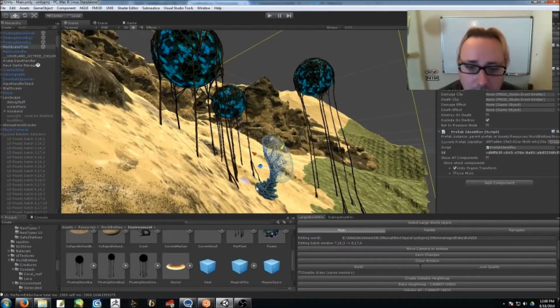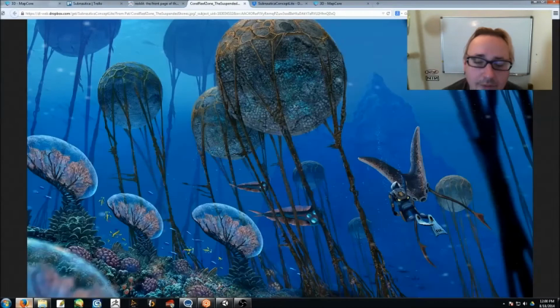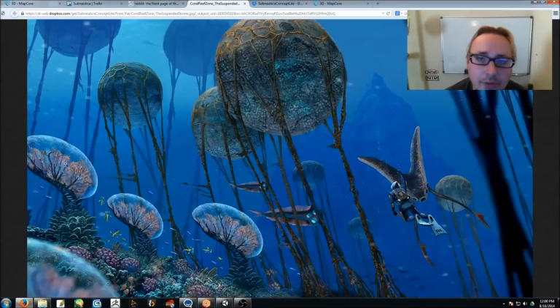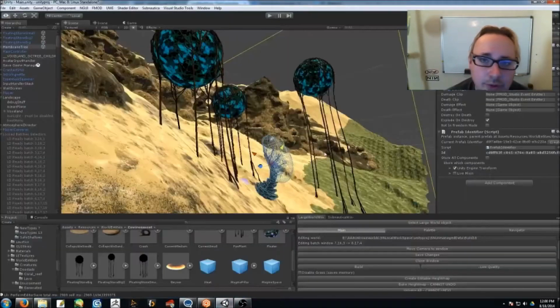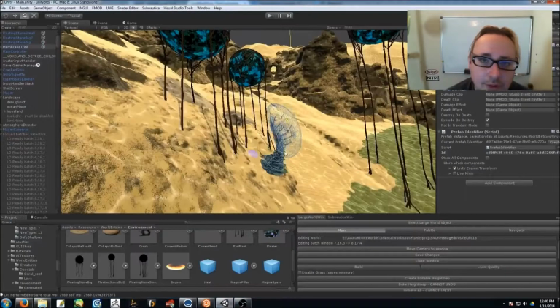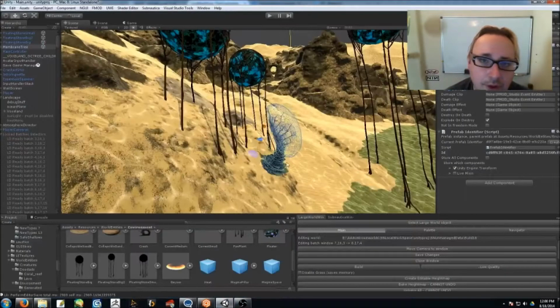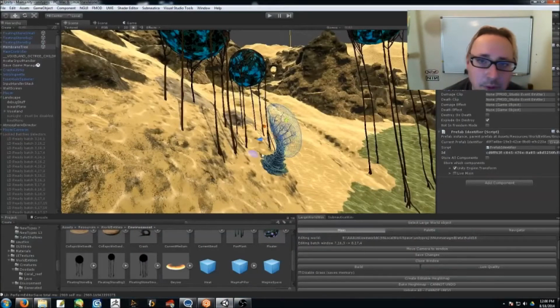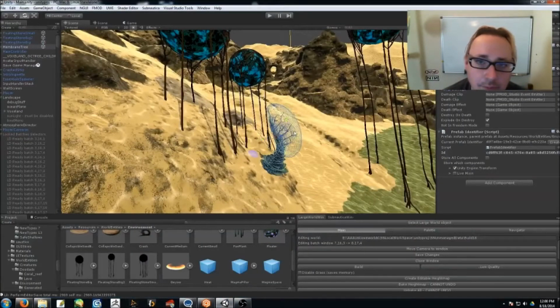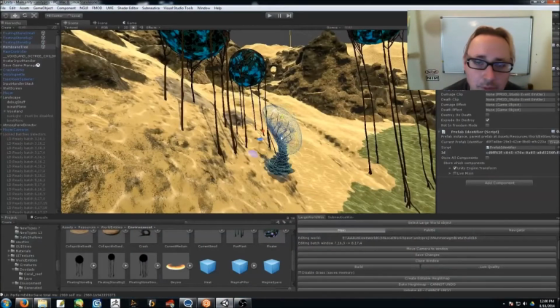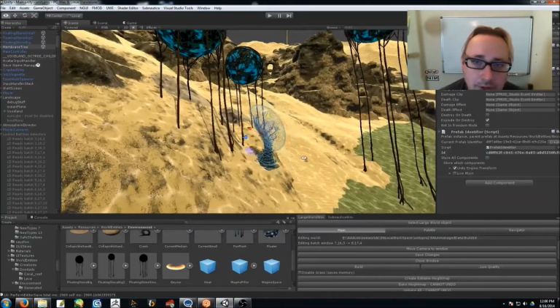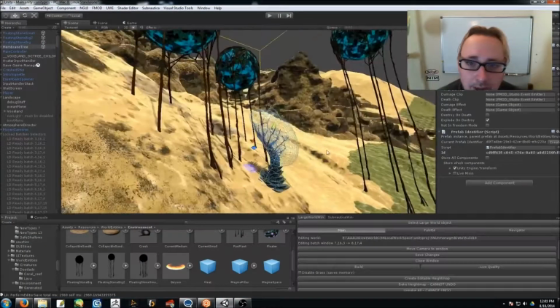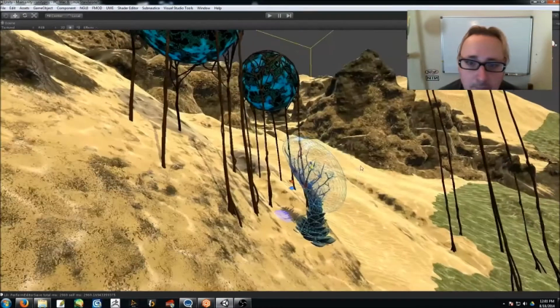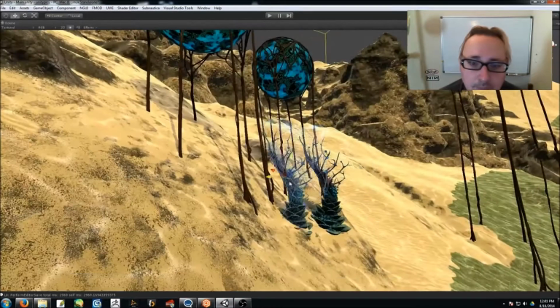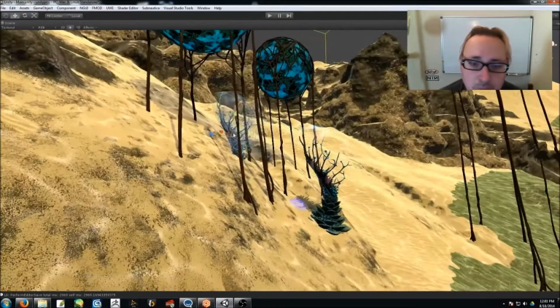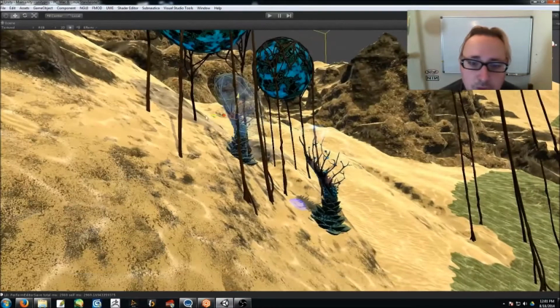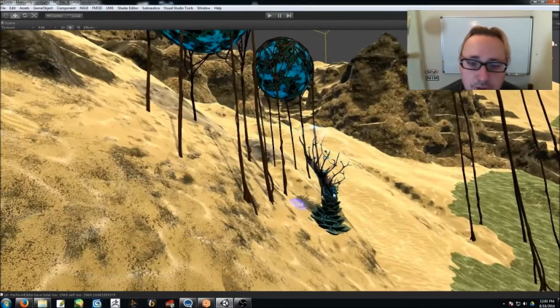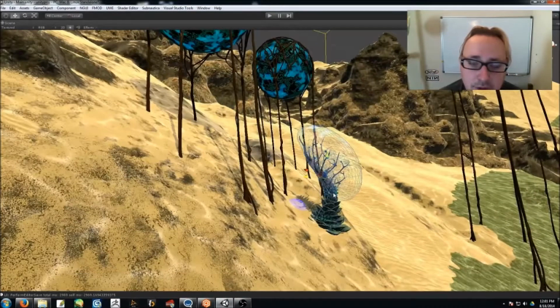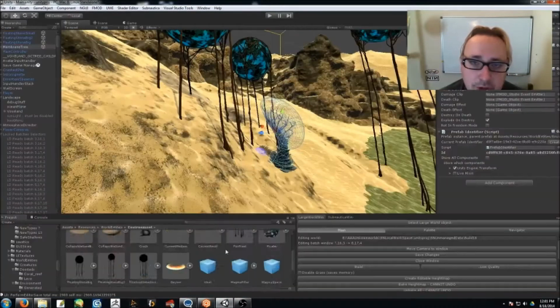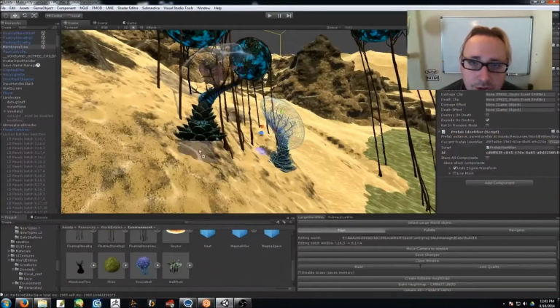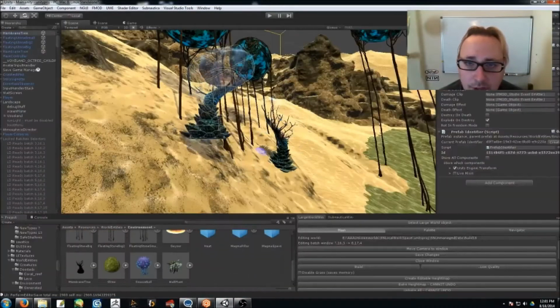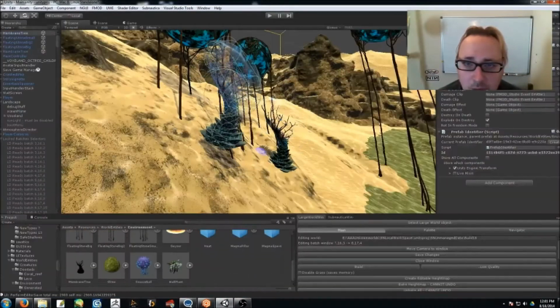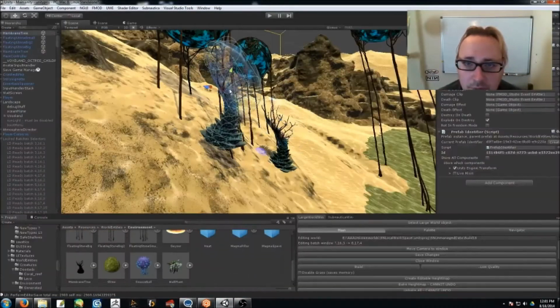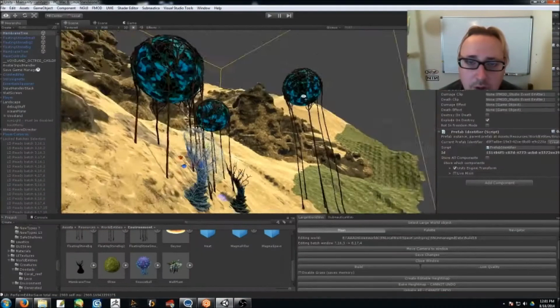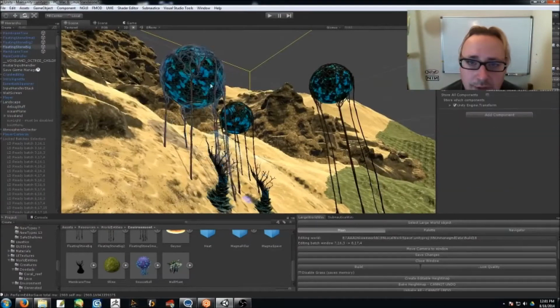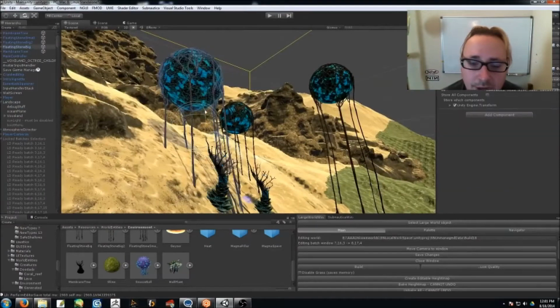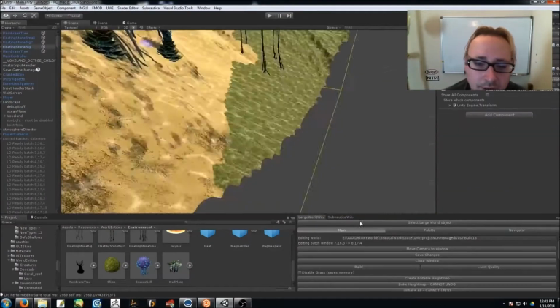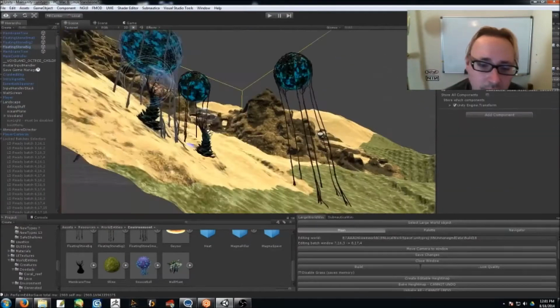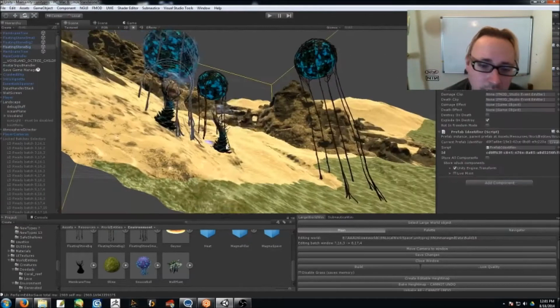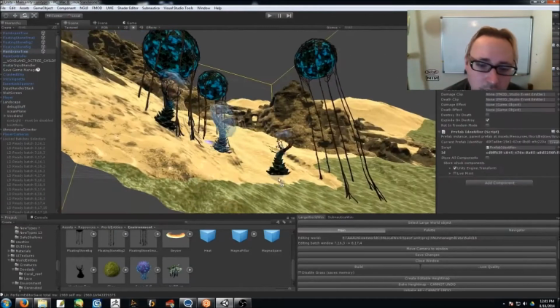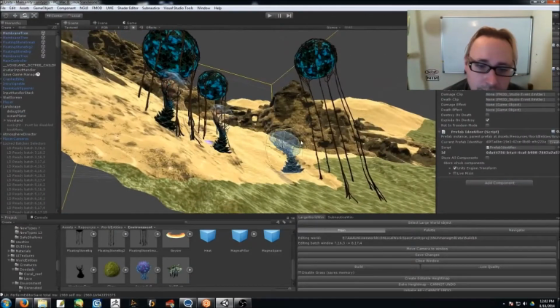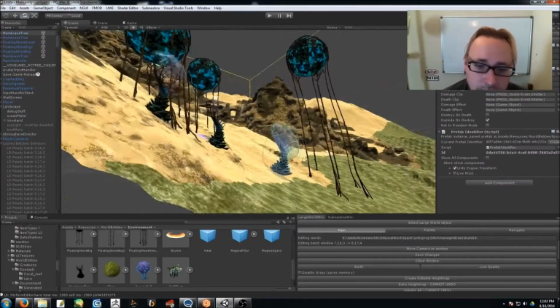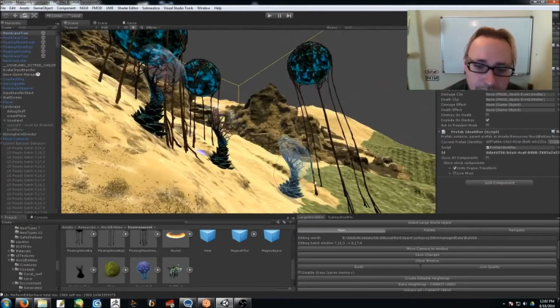You have to do this weird thing where you have to load the game briefly and then shut the game off while you're in the editor, otherwise there won't be sunlight.